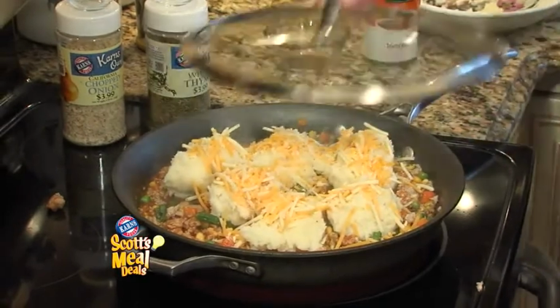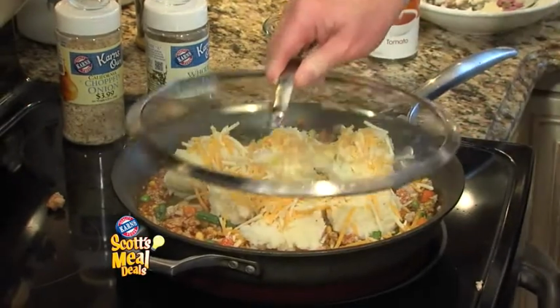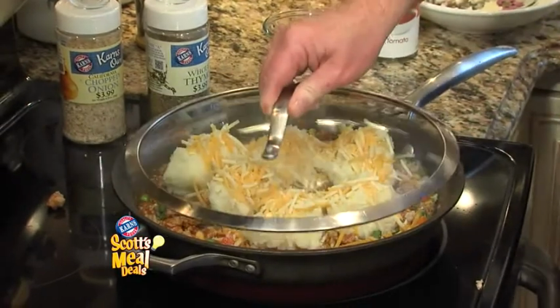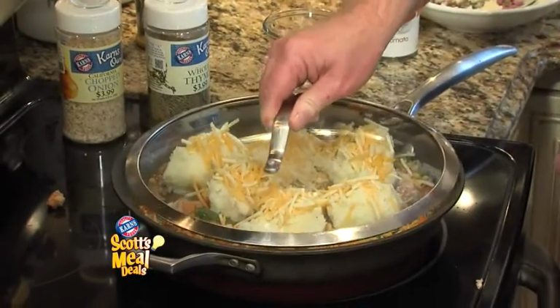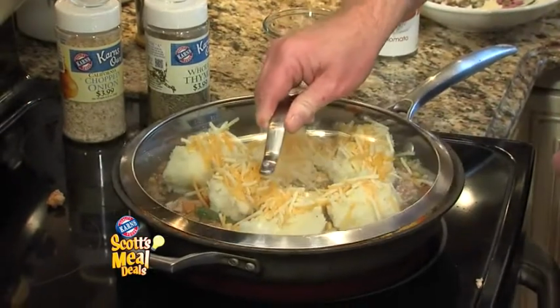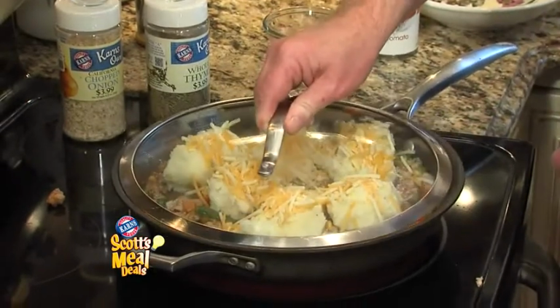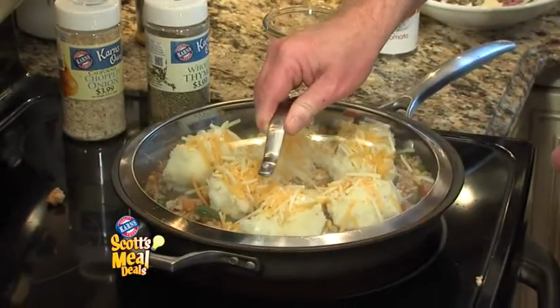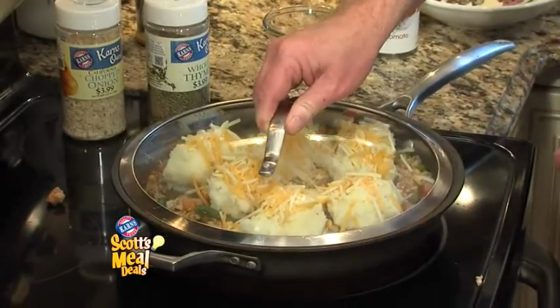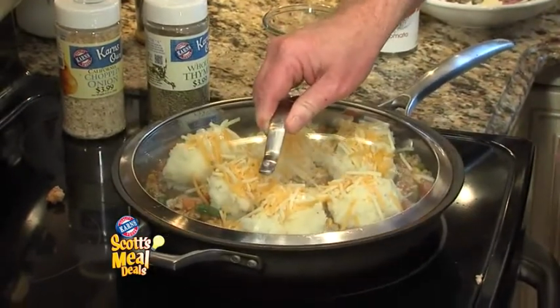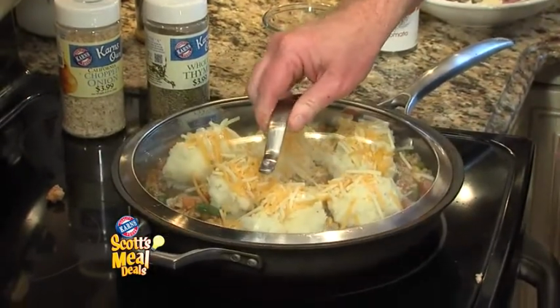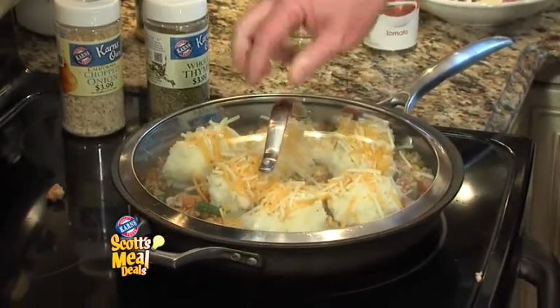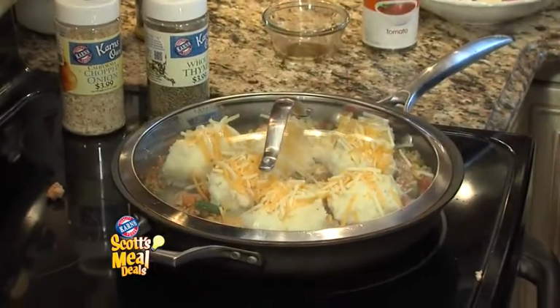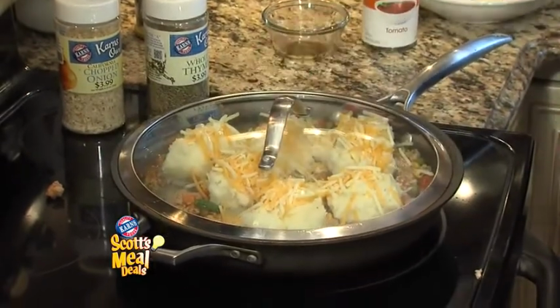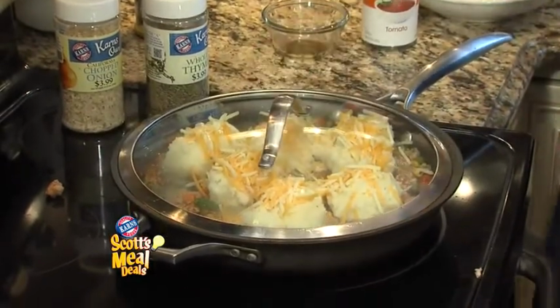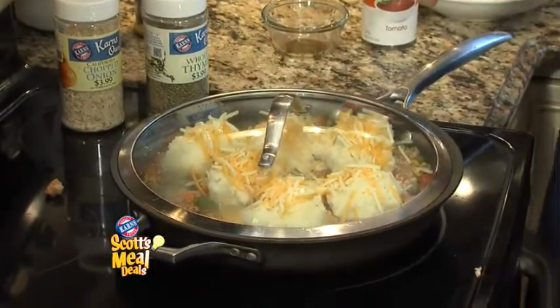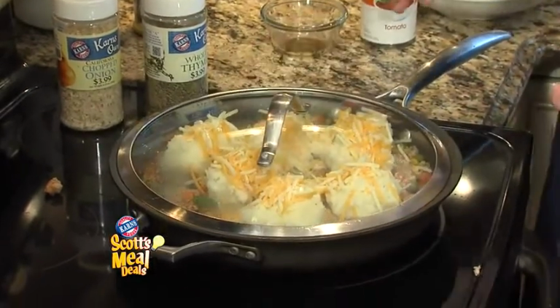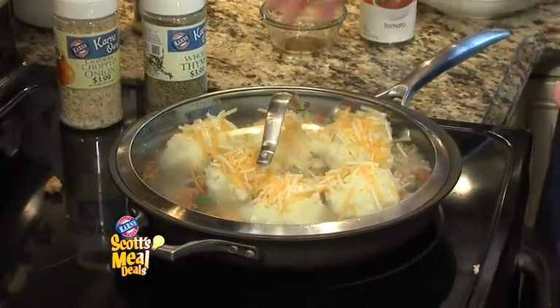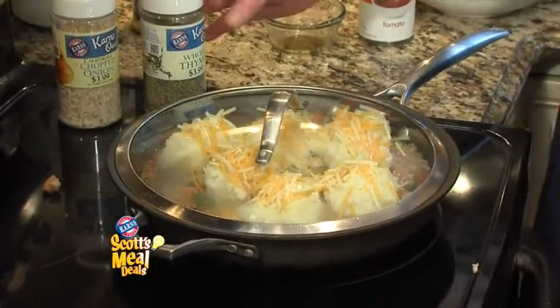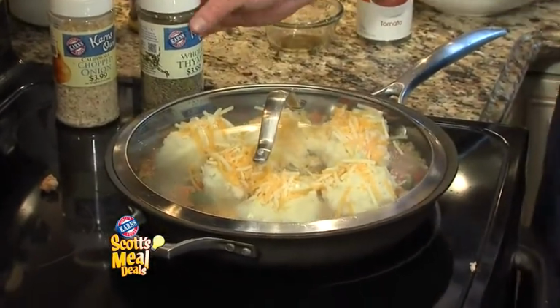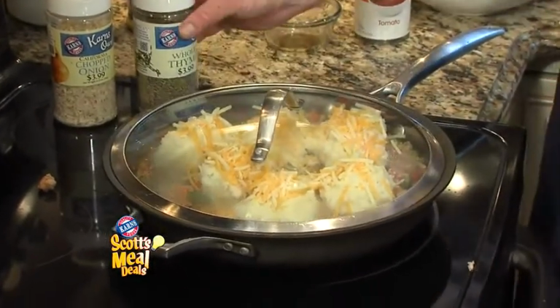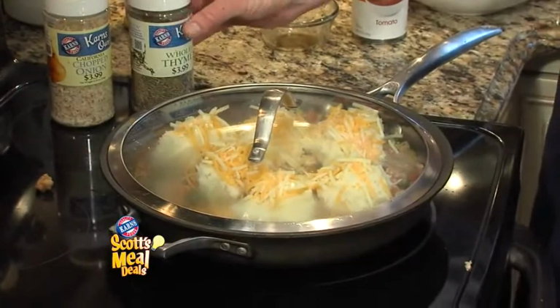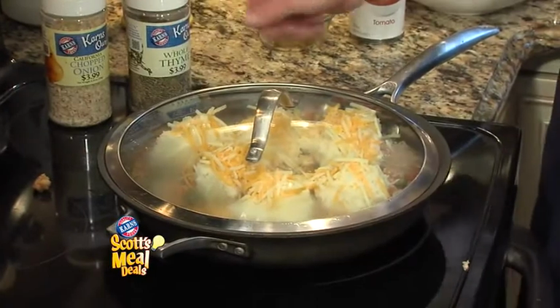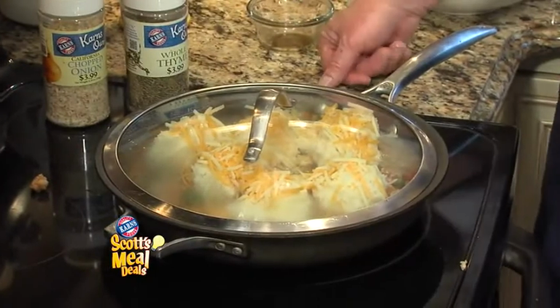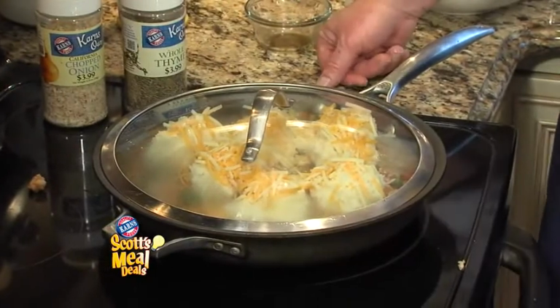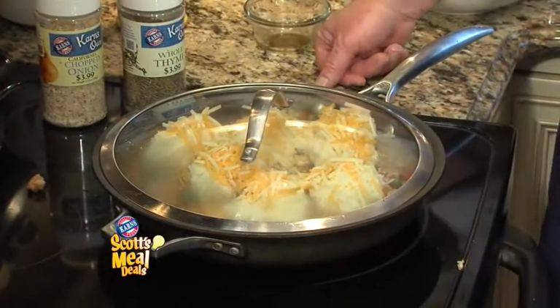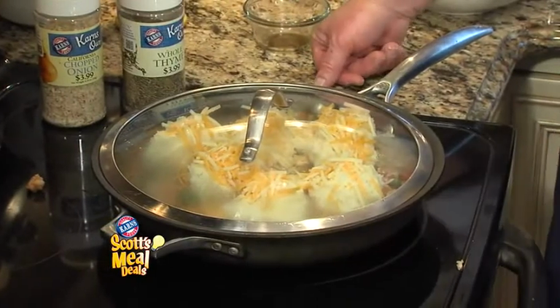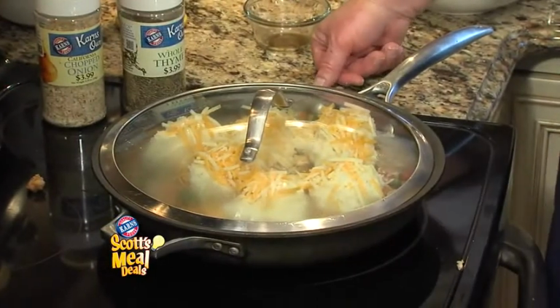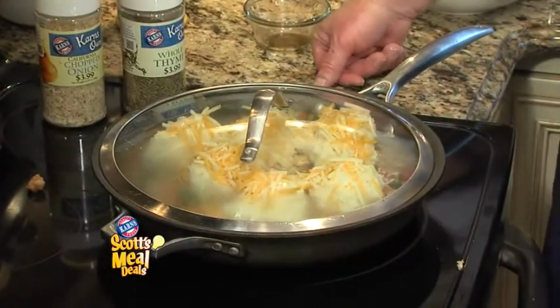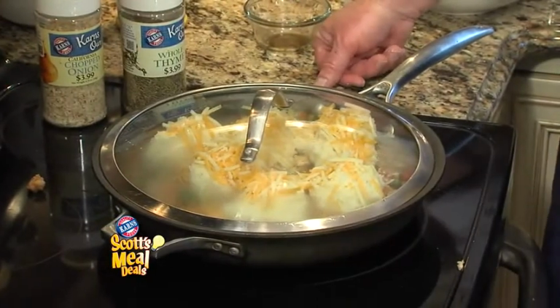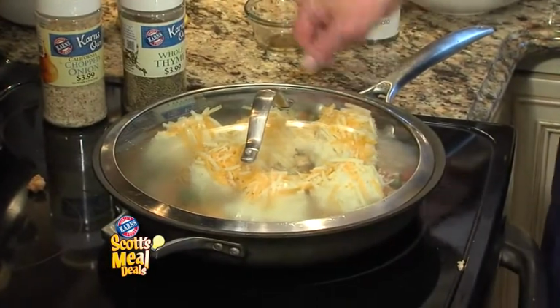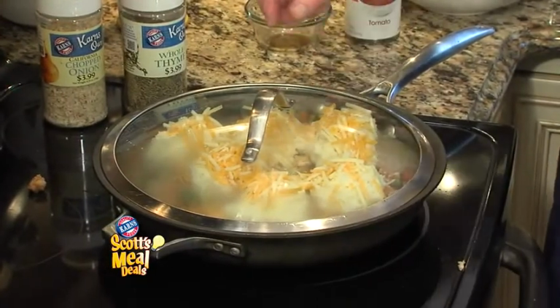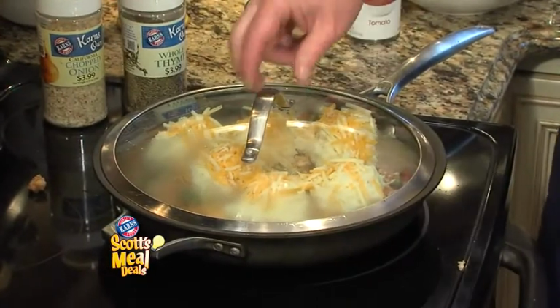Just cover the mixture and the cheese will melt very quickly, and we'll take a look at this meal deal later in the newscast.